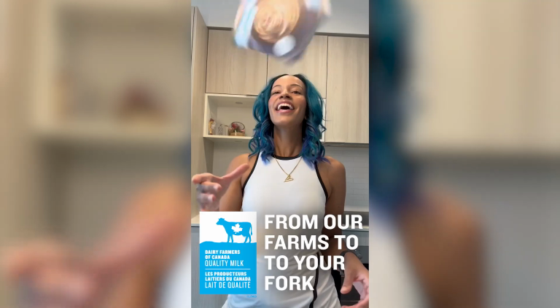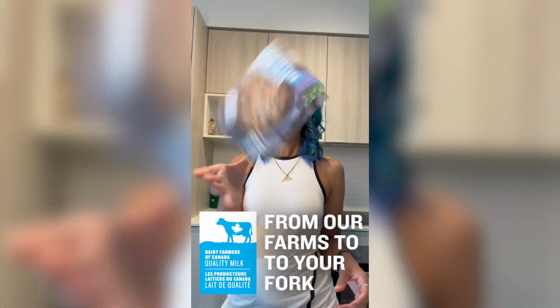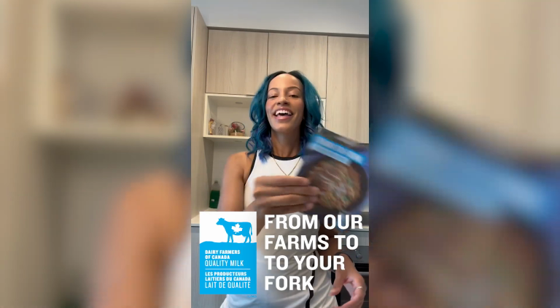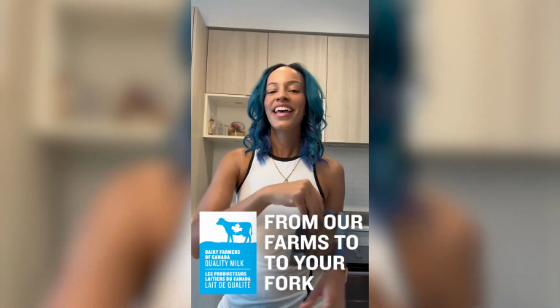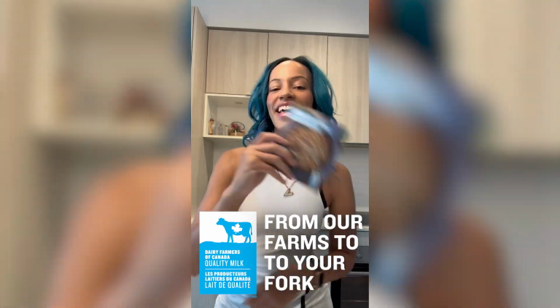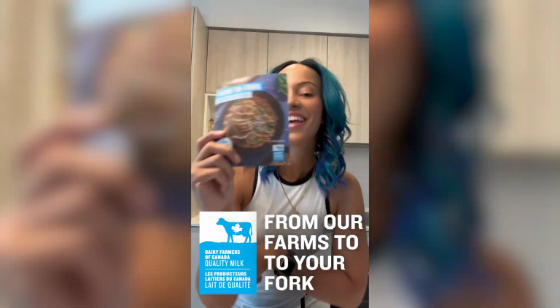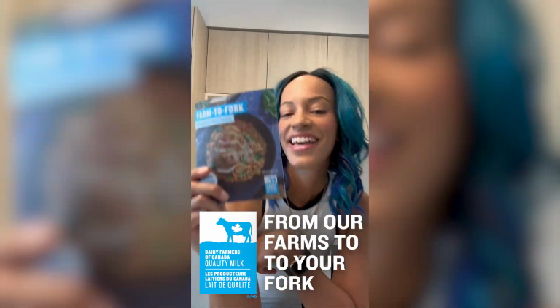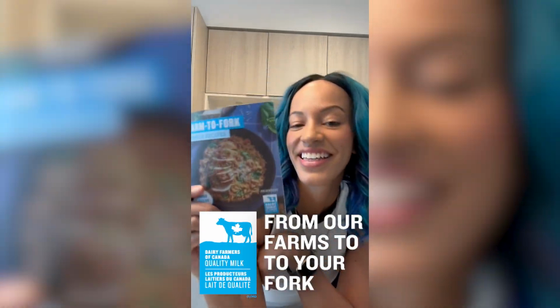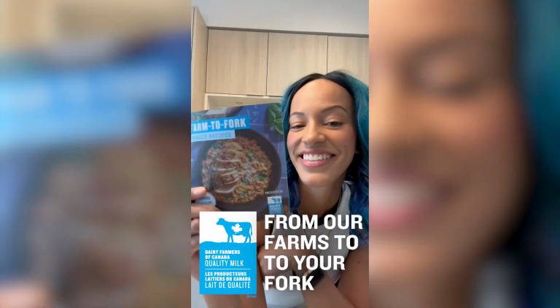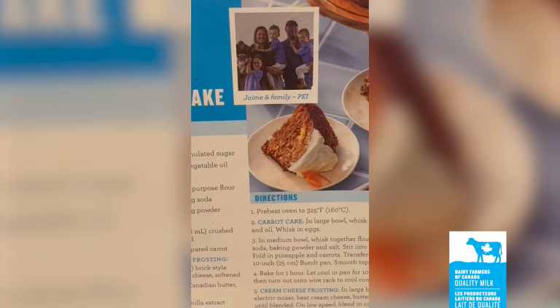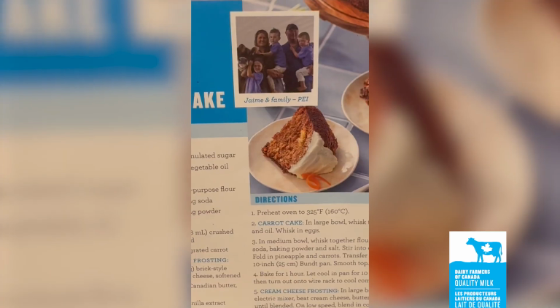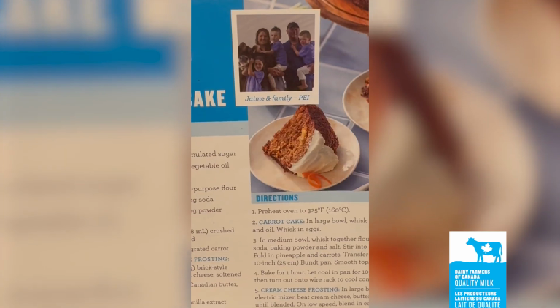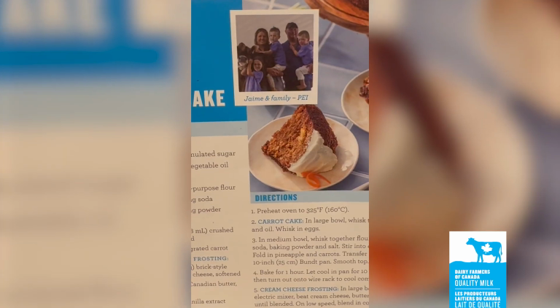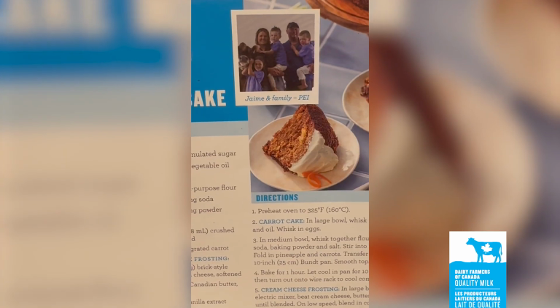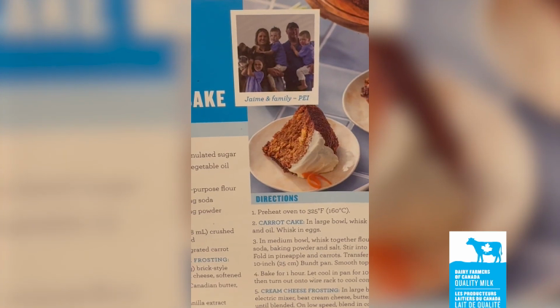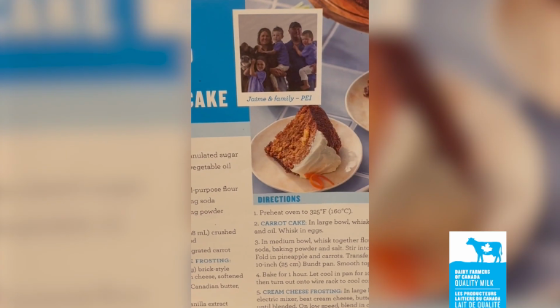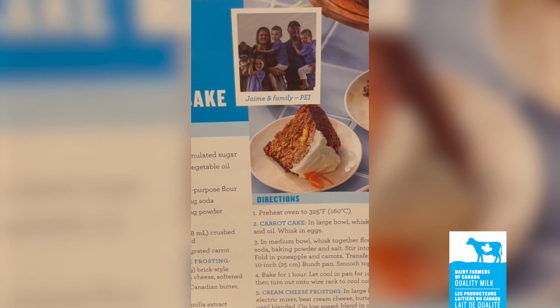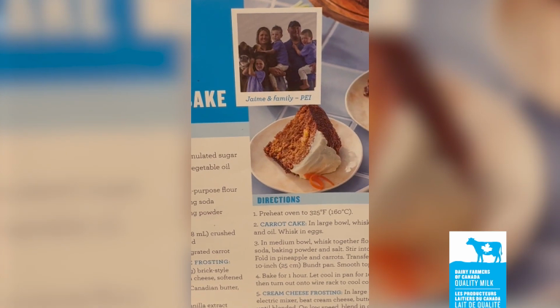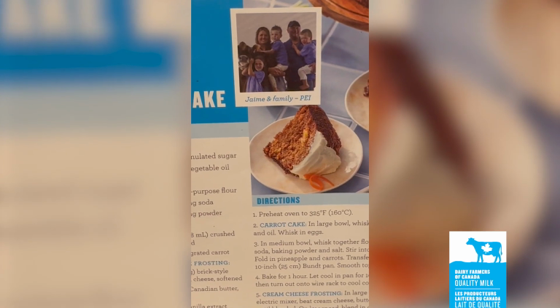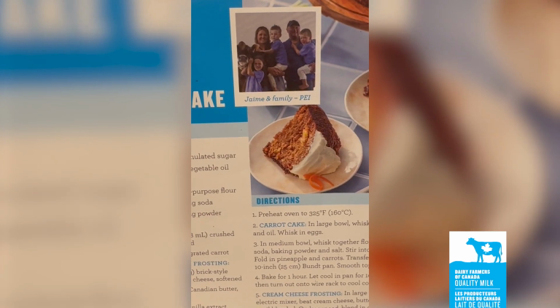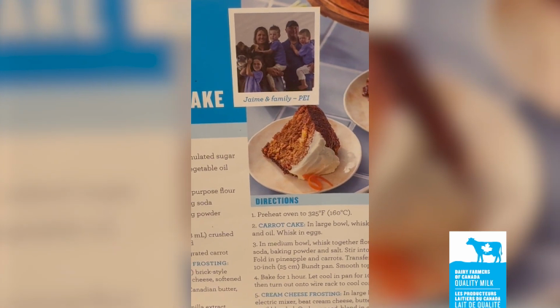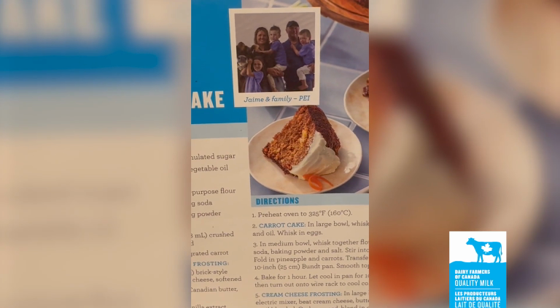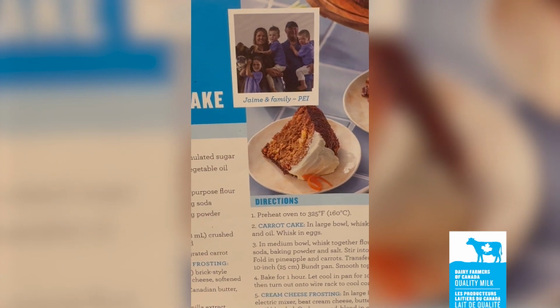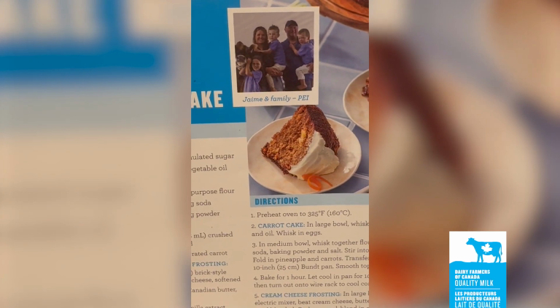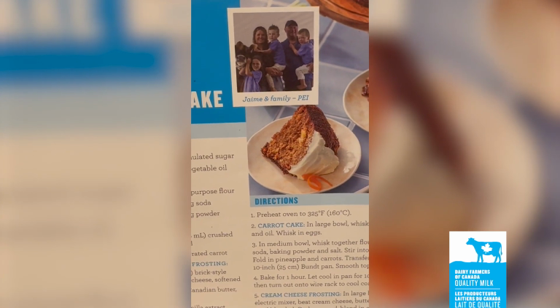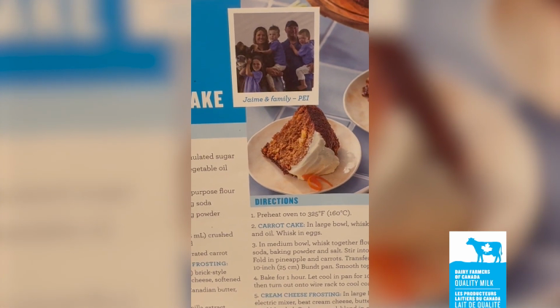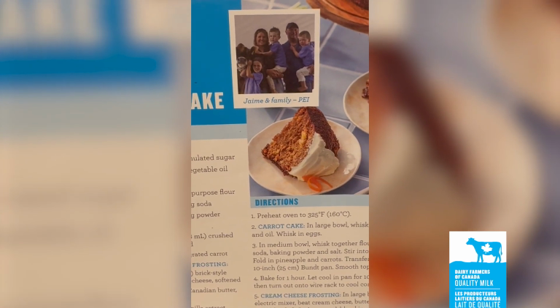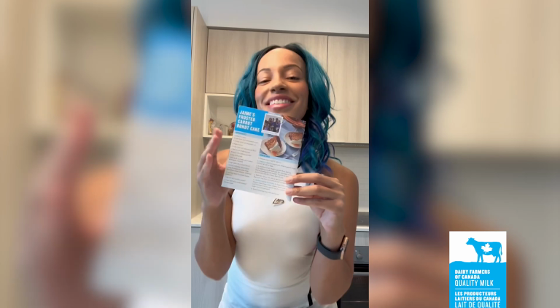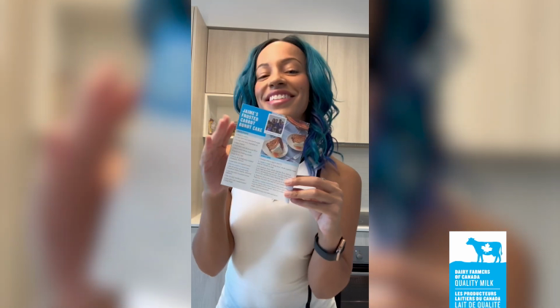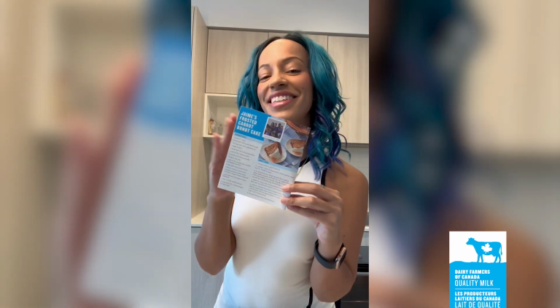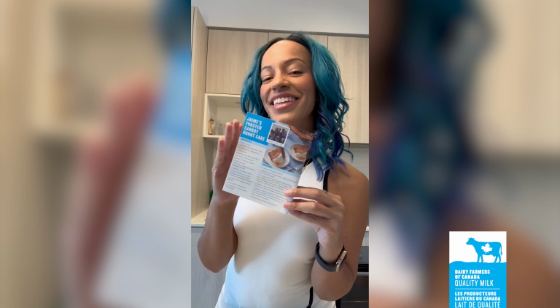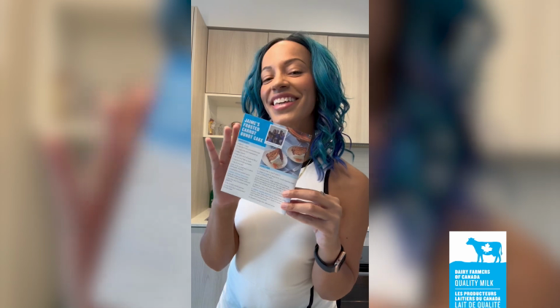This Frosted Carrot Bundt Cake is the best I've ever had. The recipe is from Jamie, a dairy farmer from PEI, and here's how to make it.